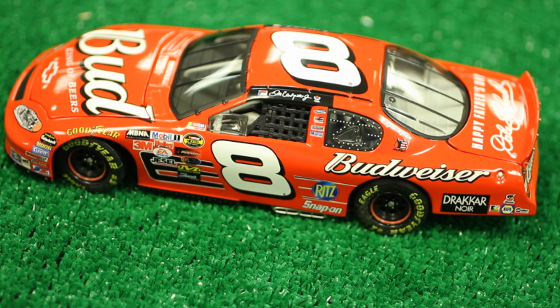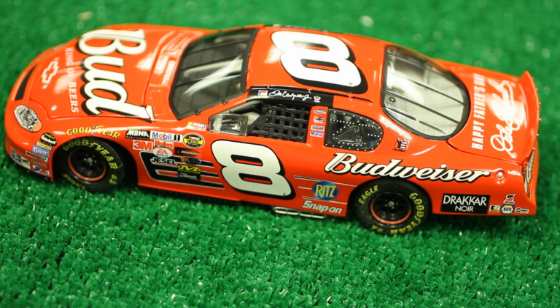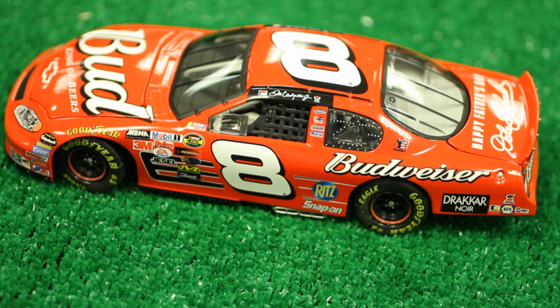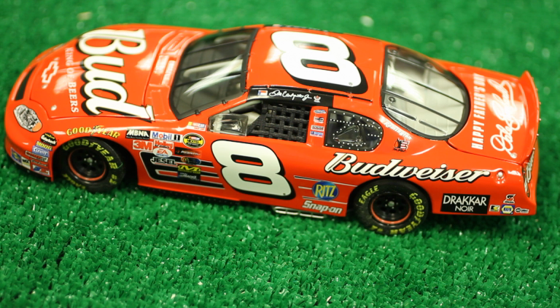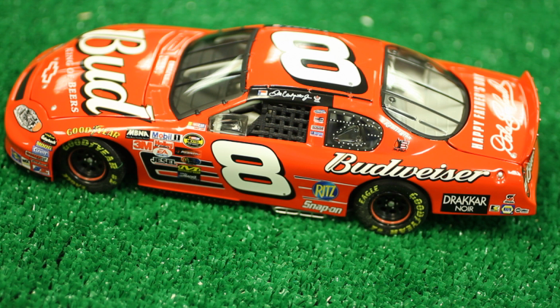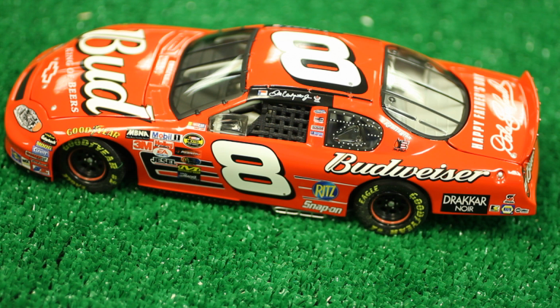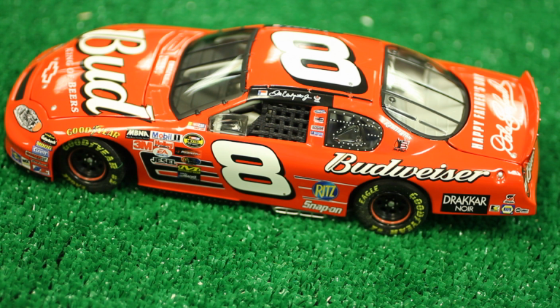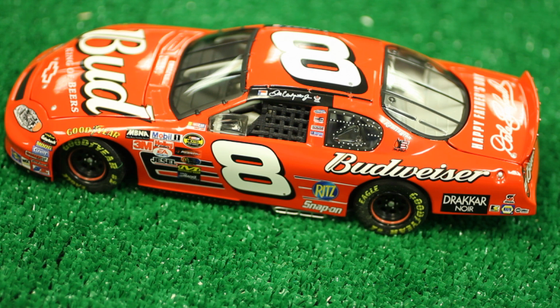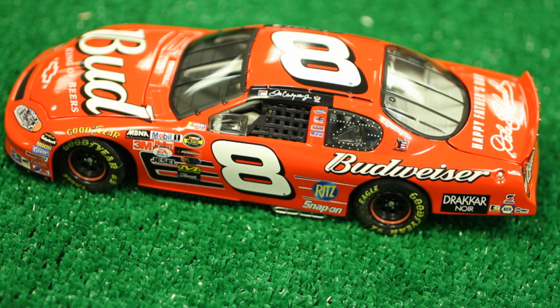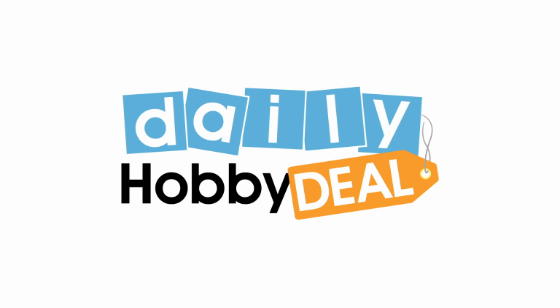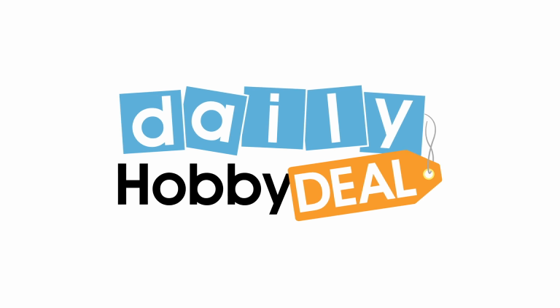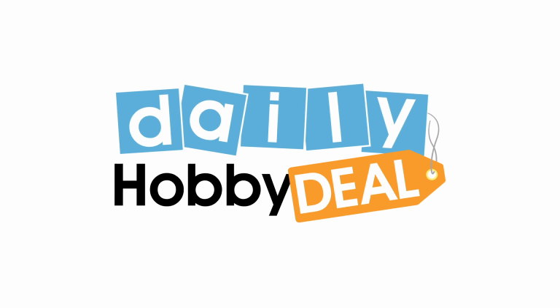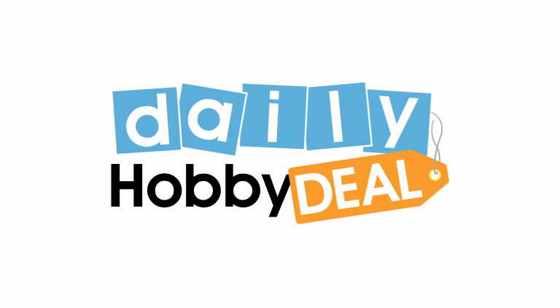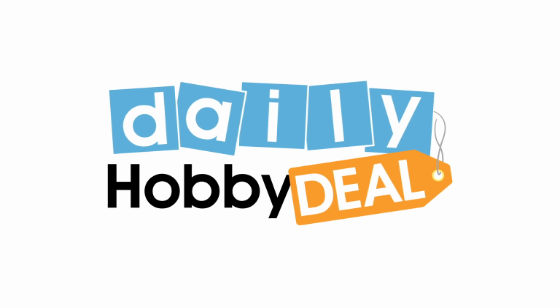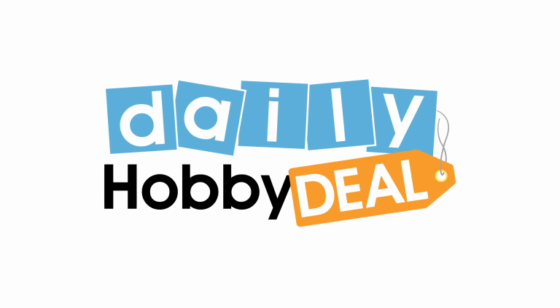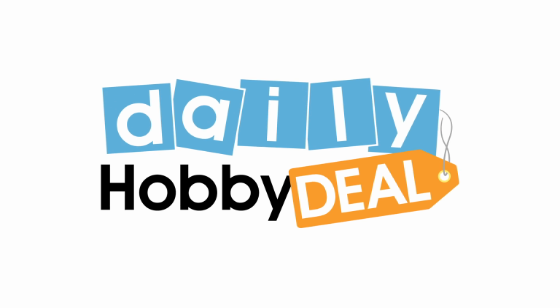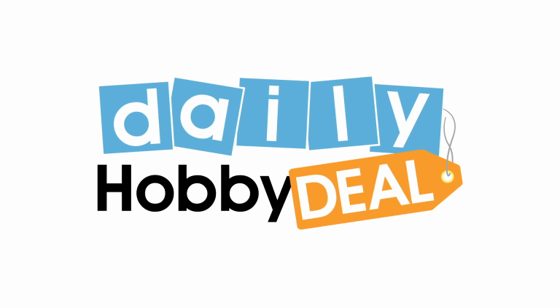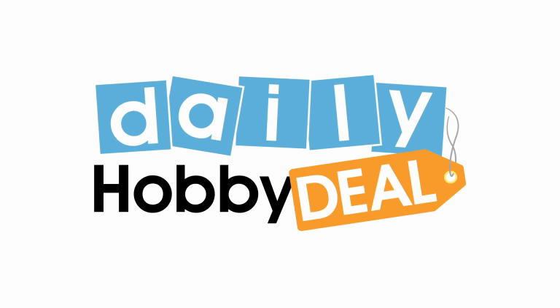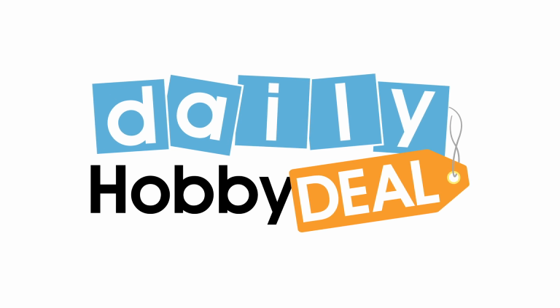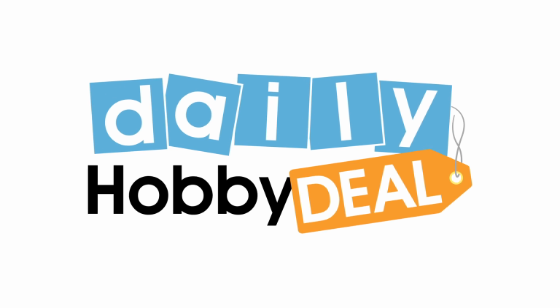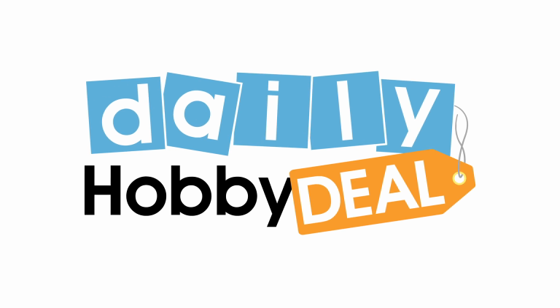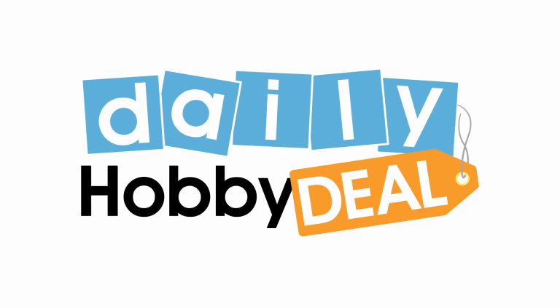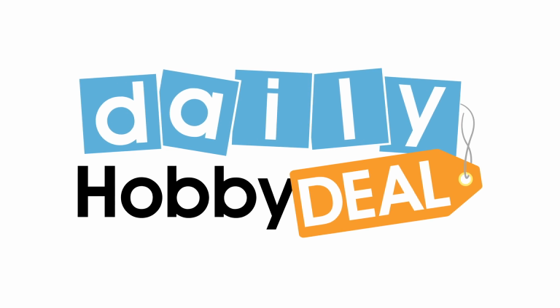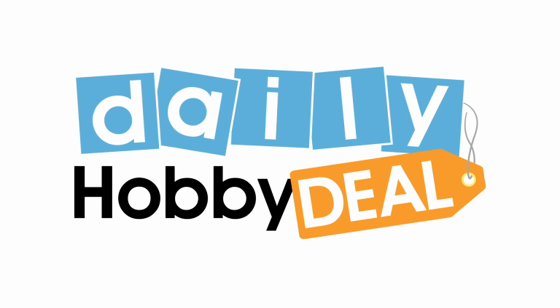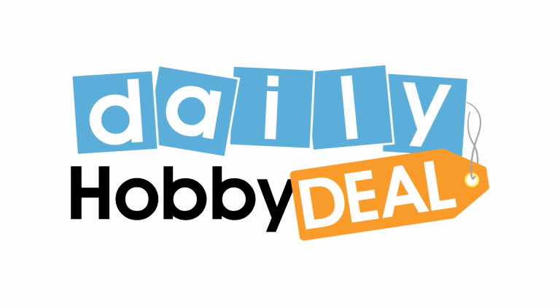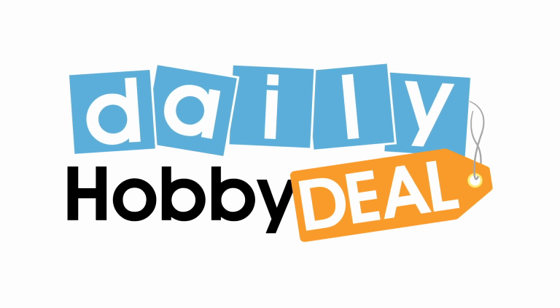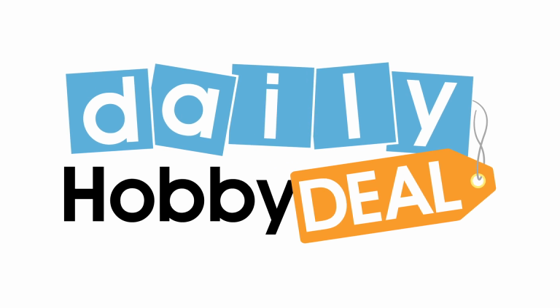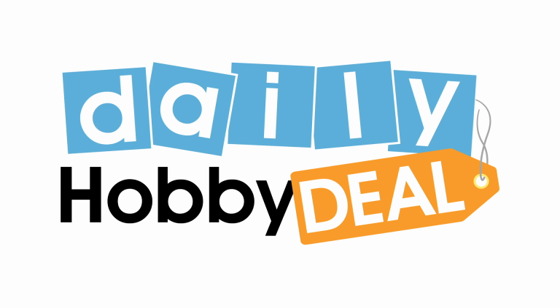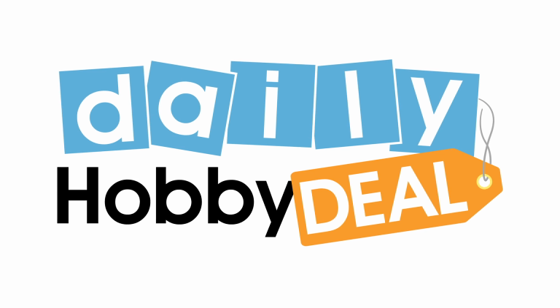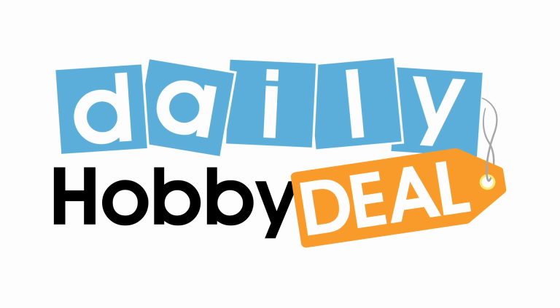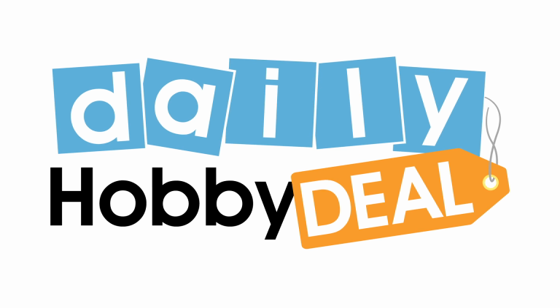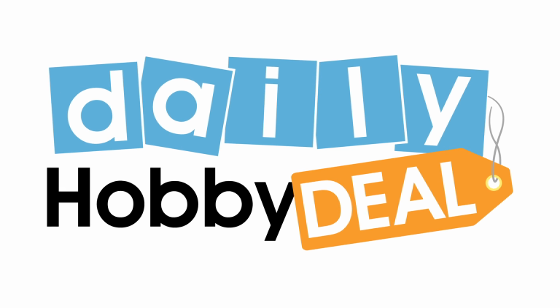After you put down your pitchforks and torches, head on over to dailyhobbydeal.com and grab this car for a great price — way less than retail.